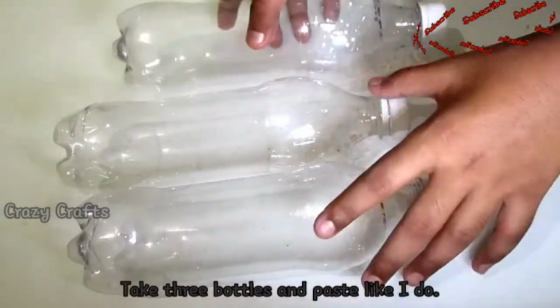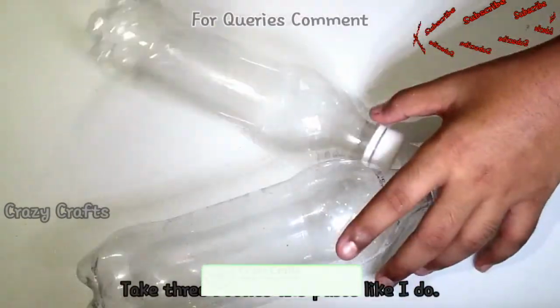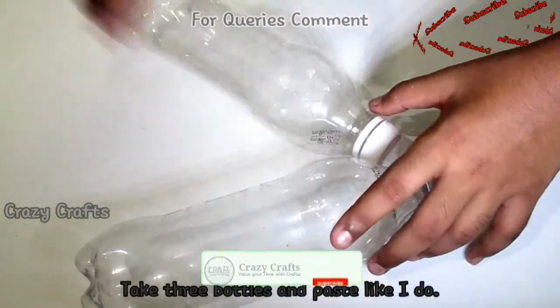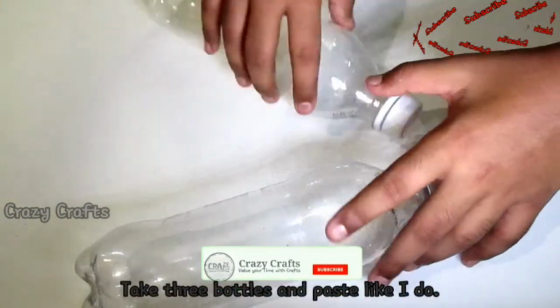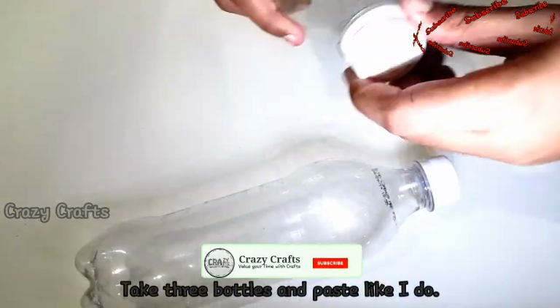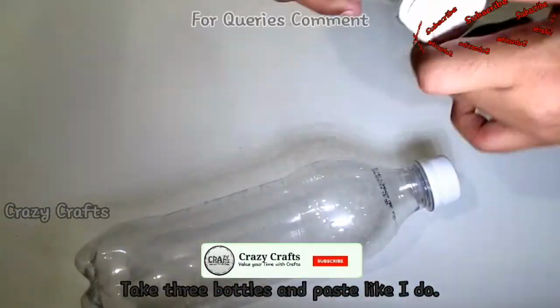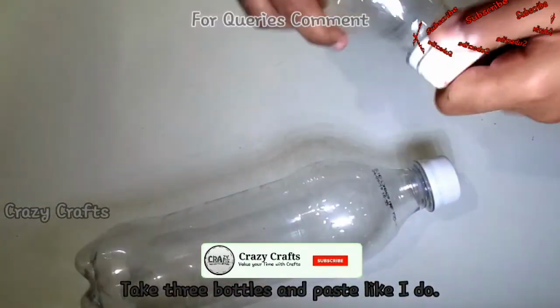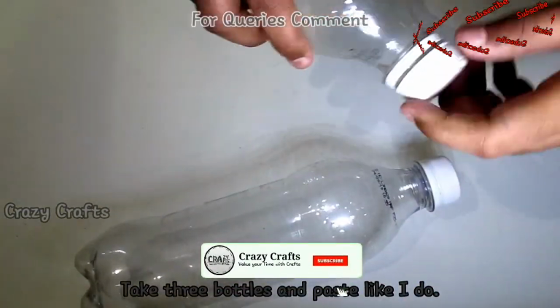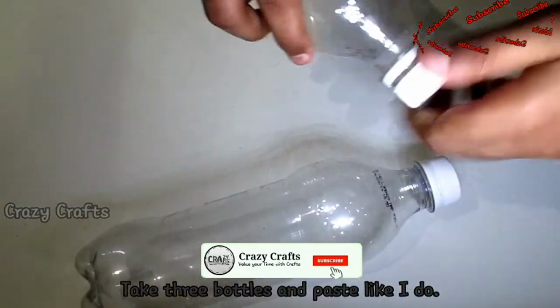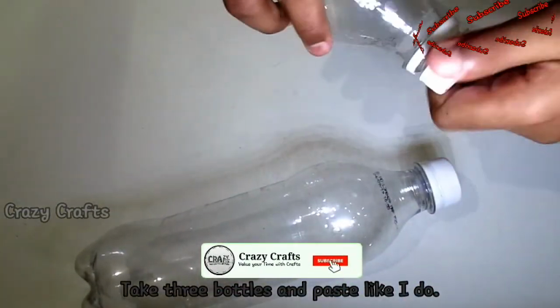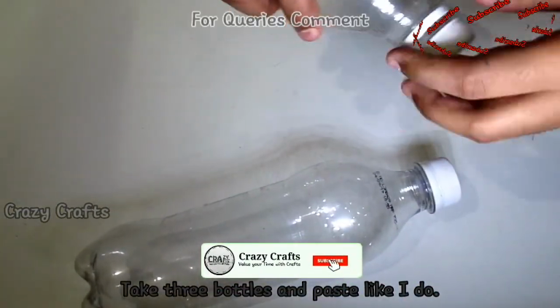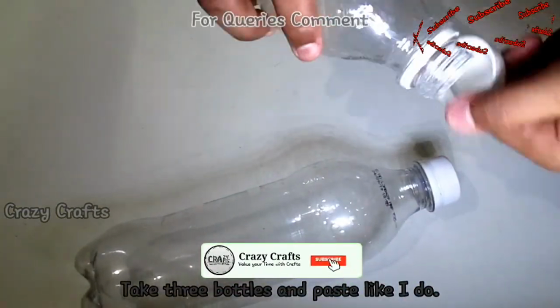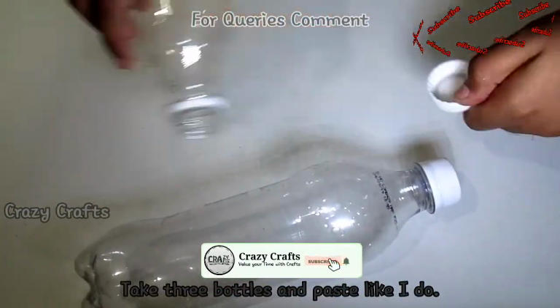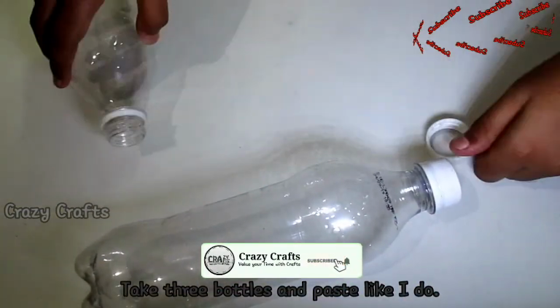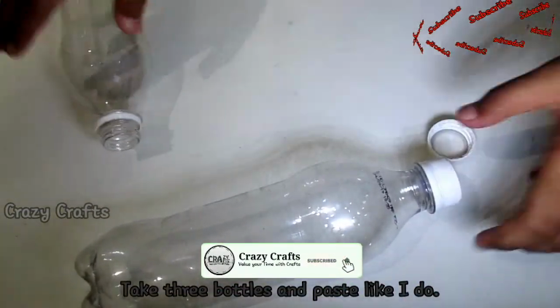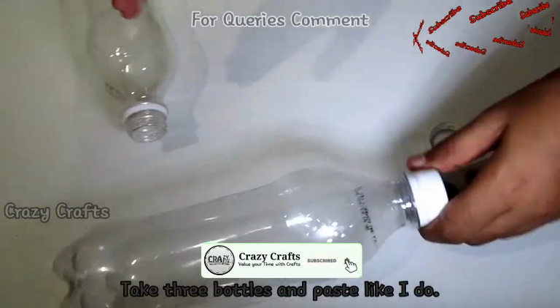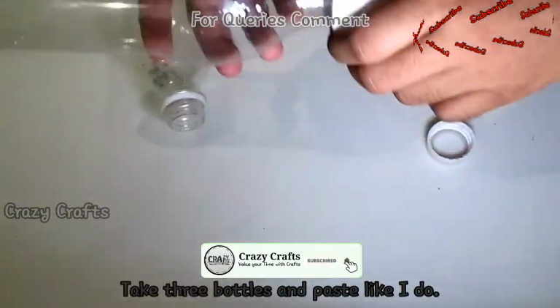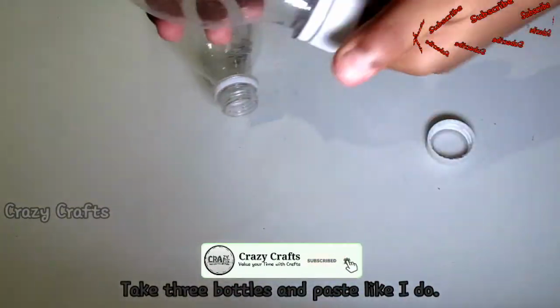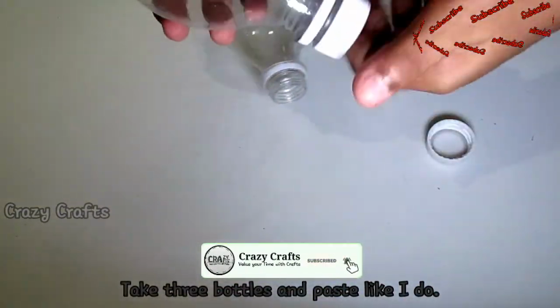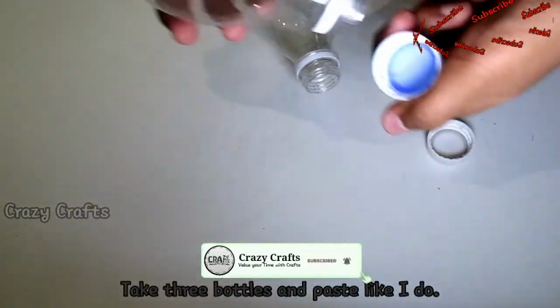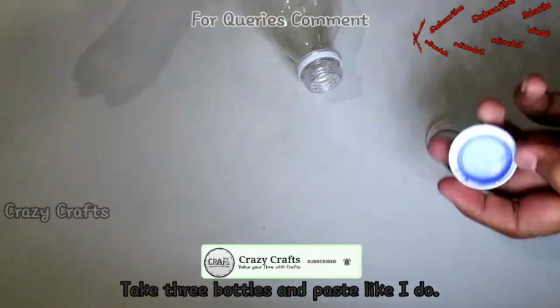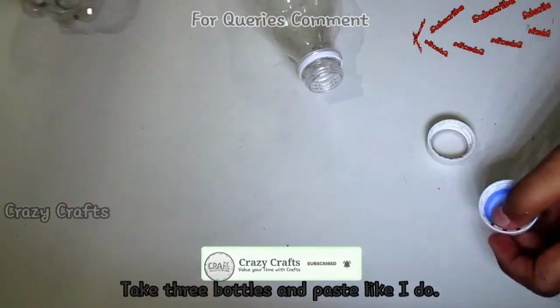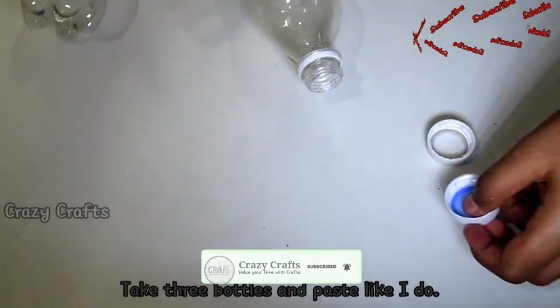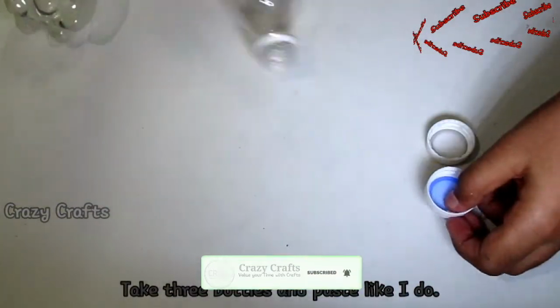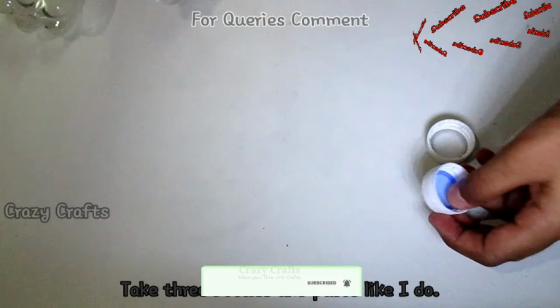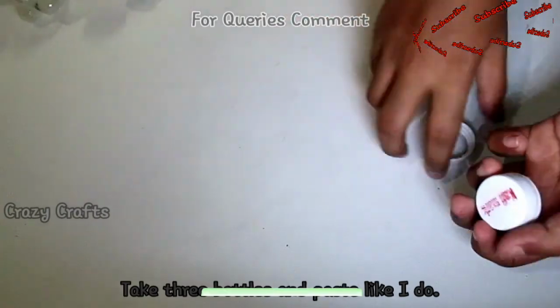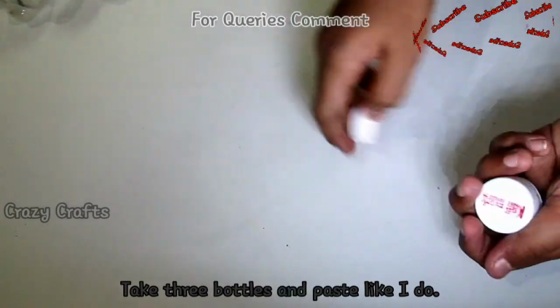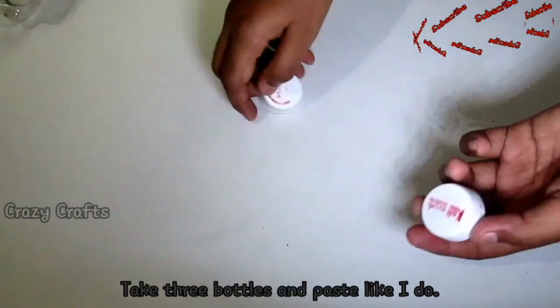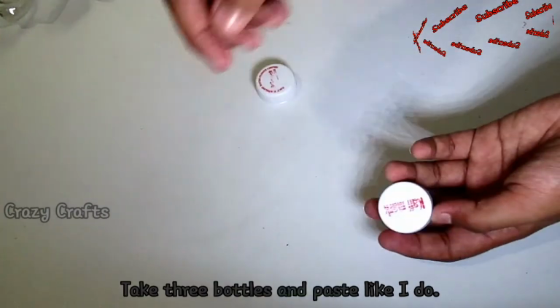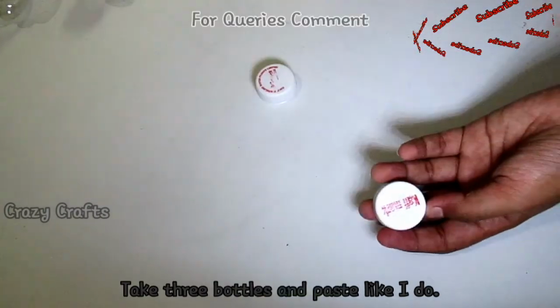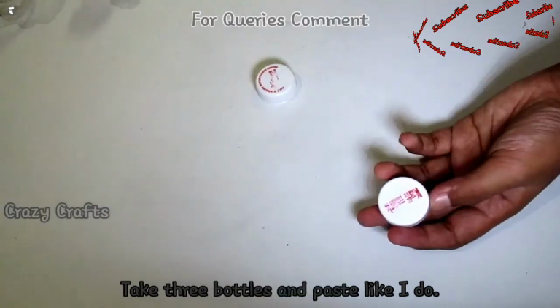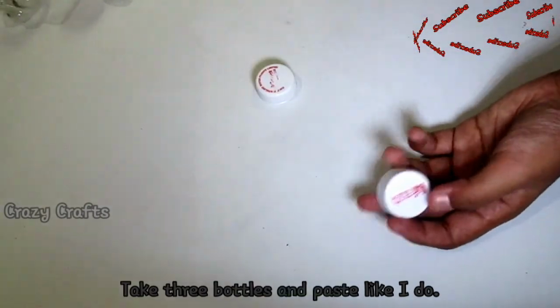First, we have a water pump. This is the water pump, all in a glass. Get to add 3 cups.